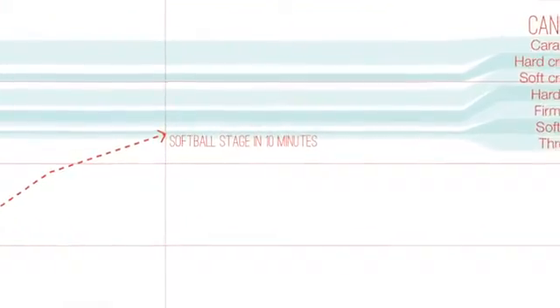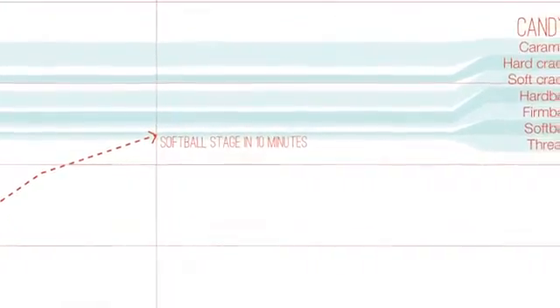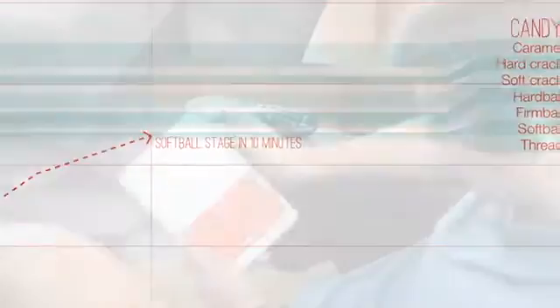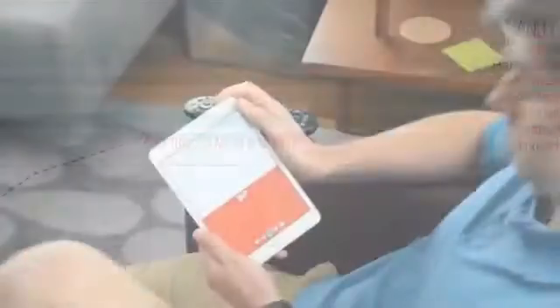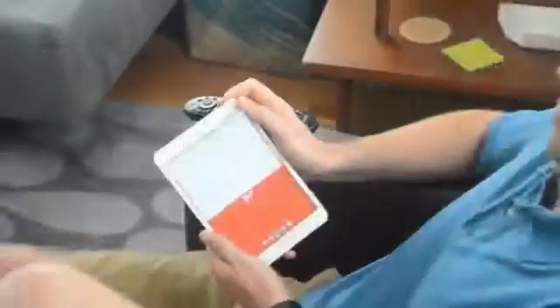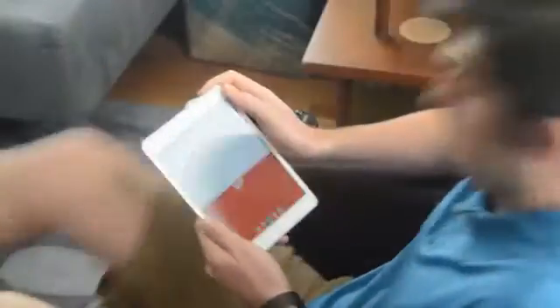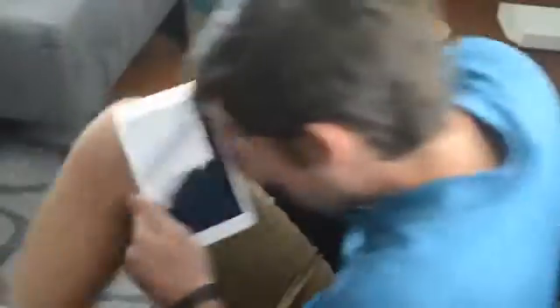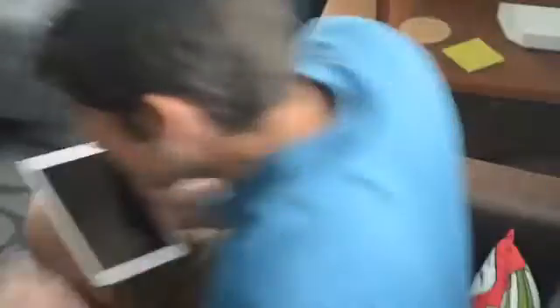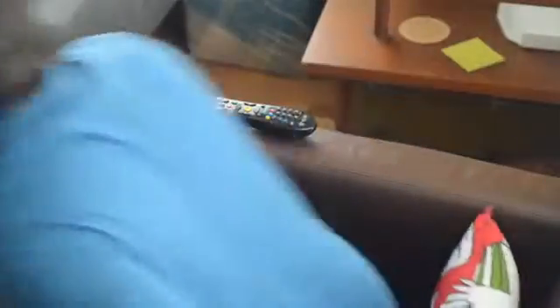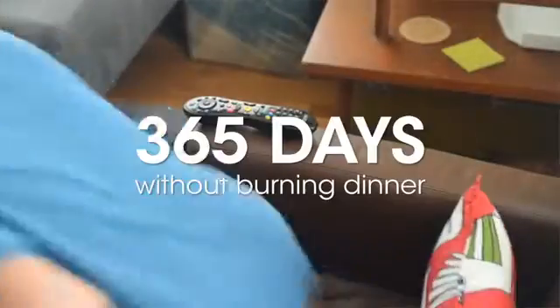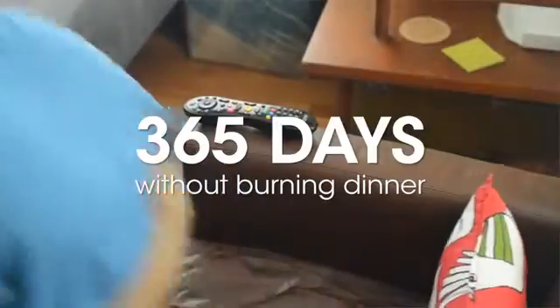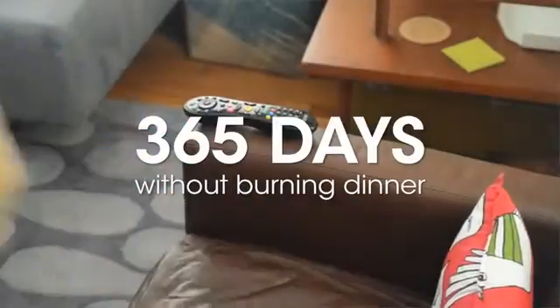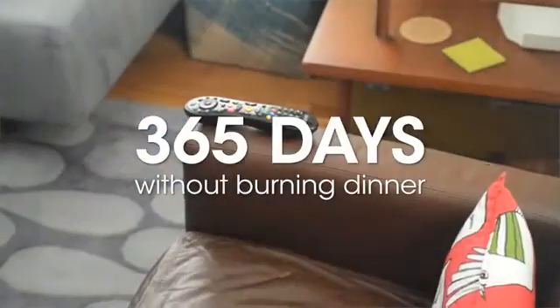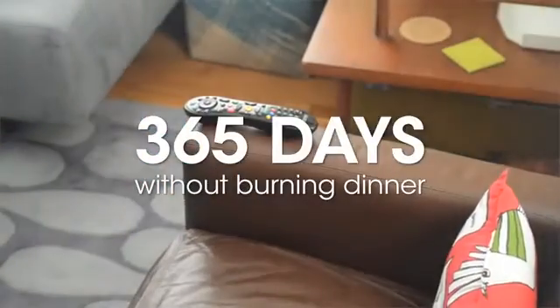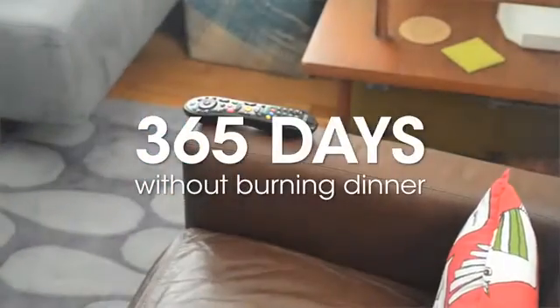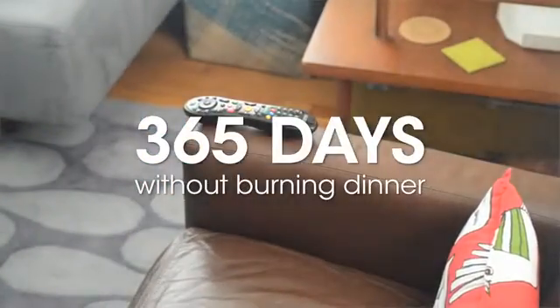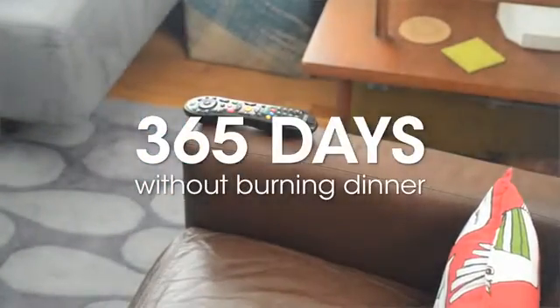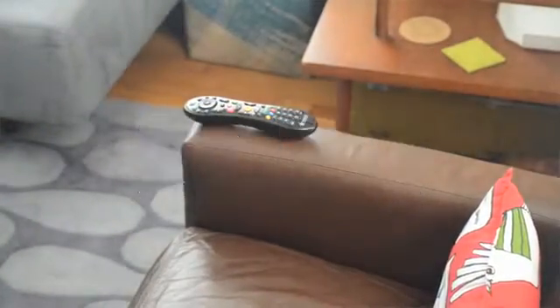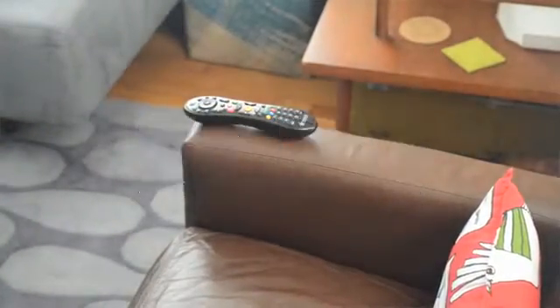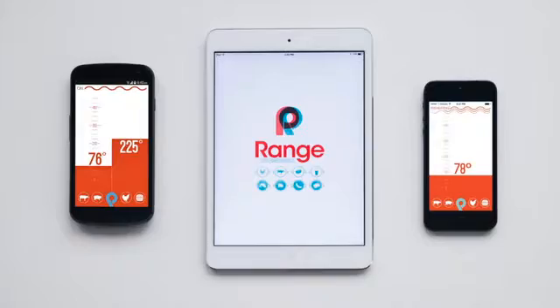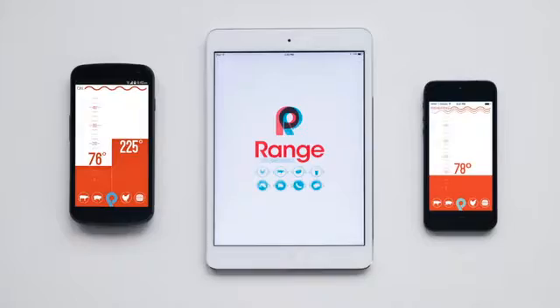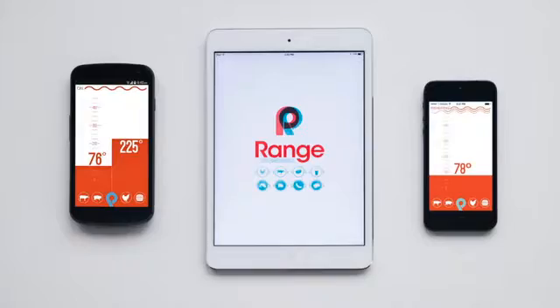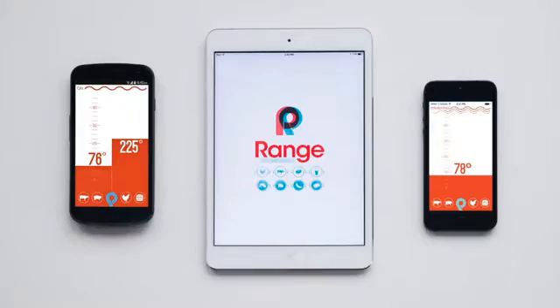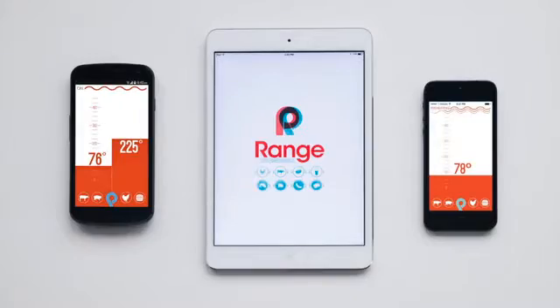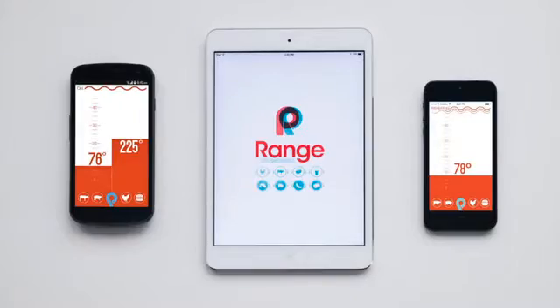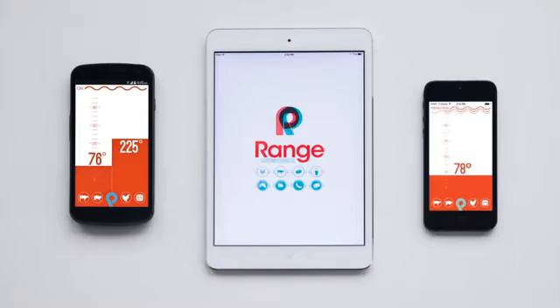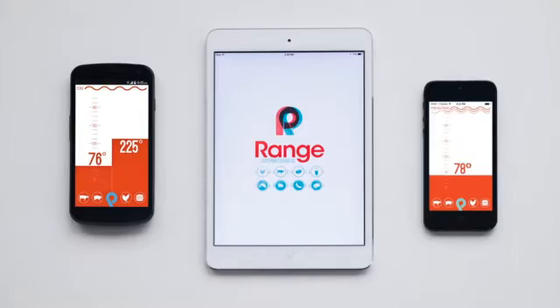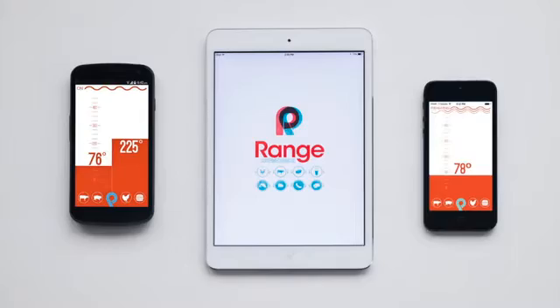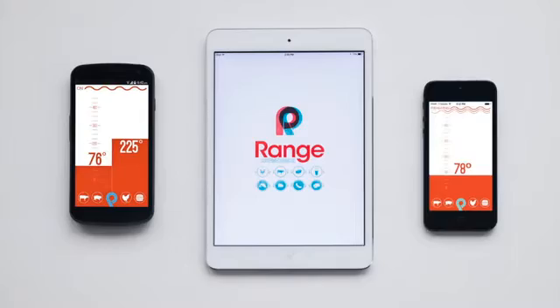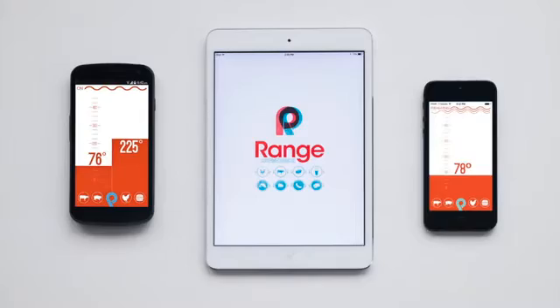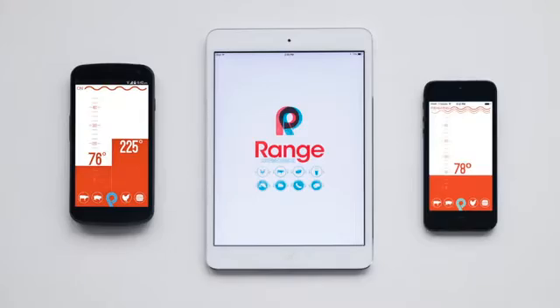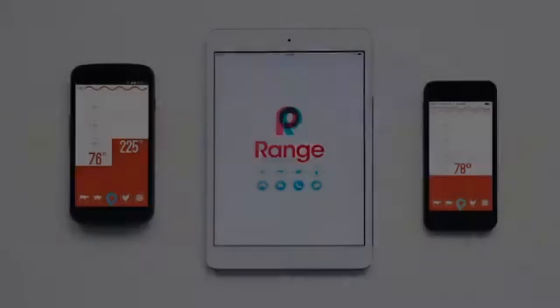With a single AA battery, you'll get over a year of life. Range OI works with iPhone, iPad, and Android using Bluetooth Low Energy.